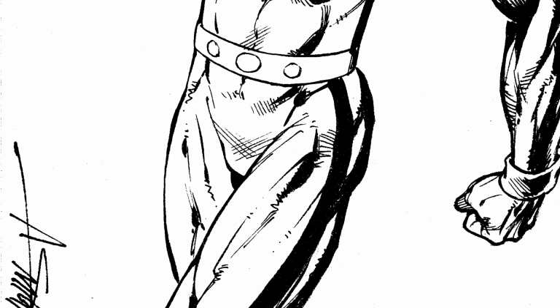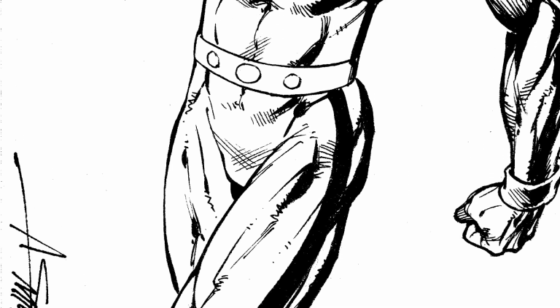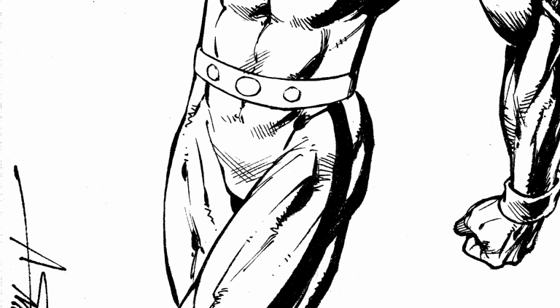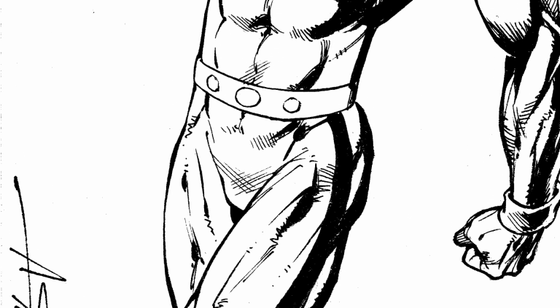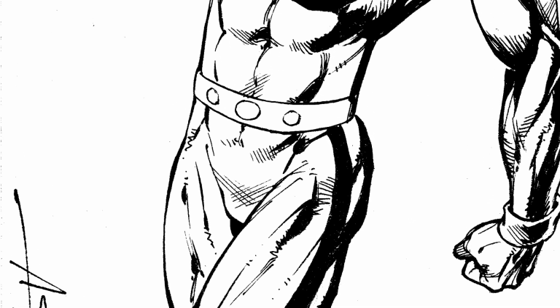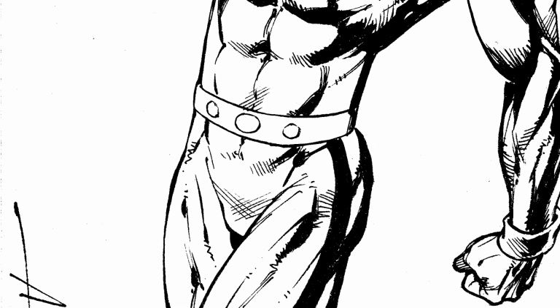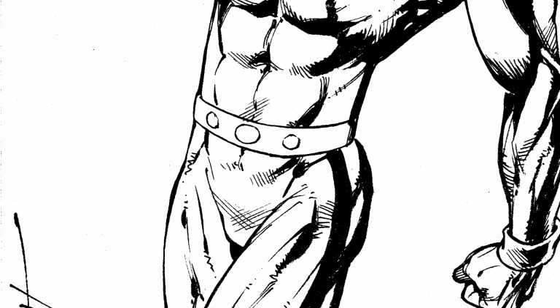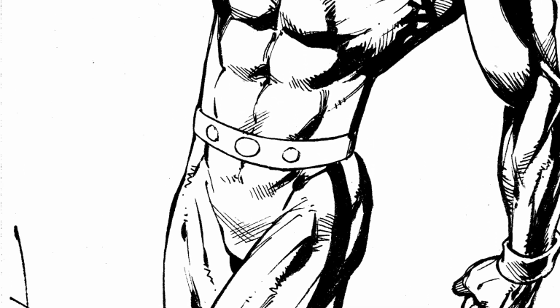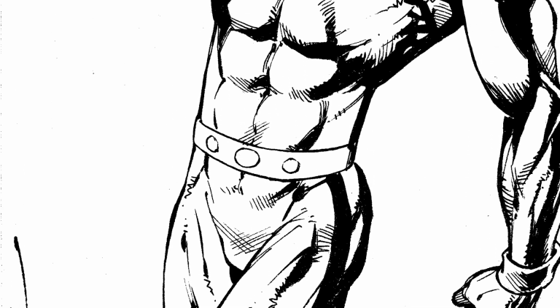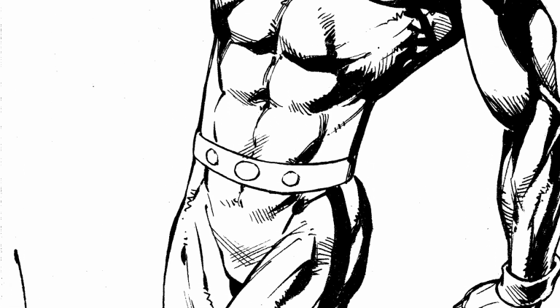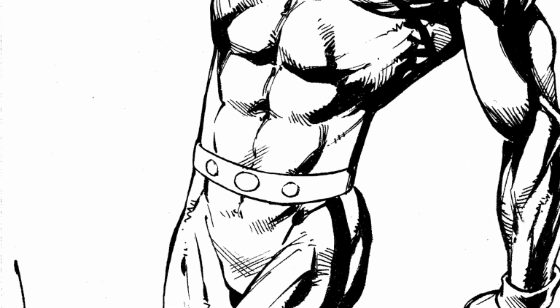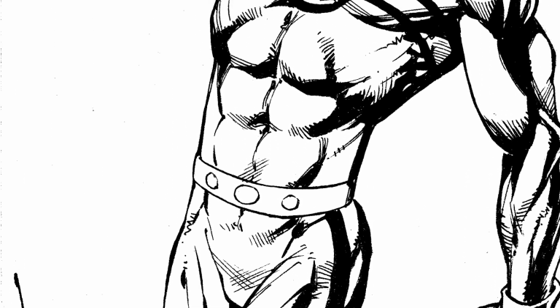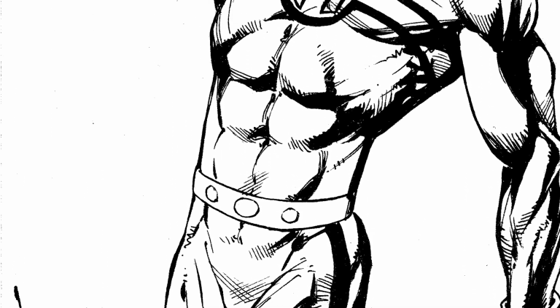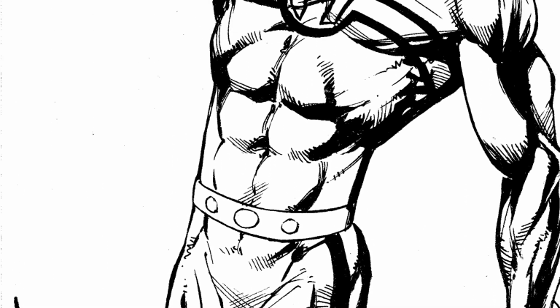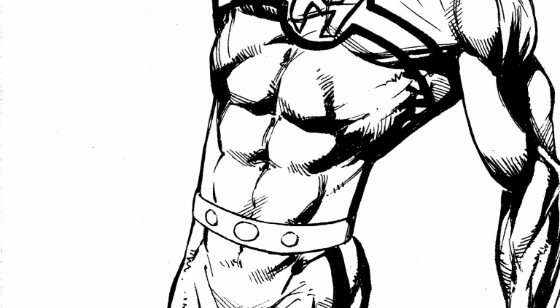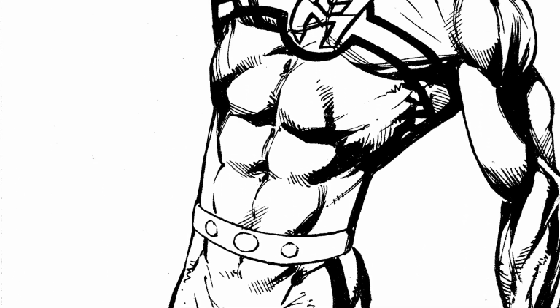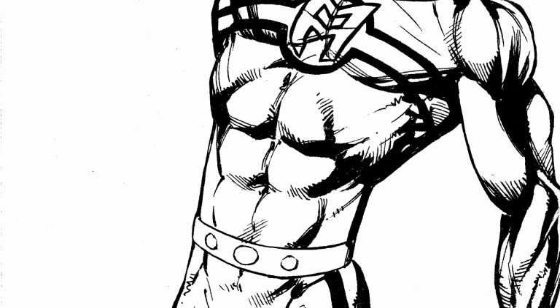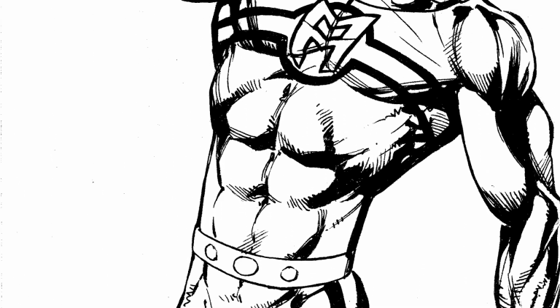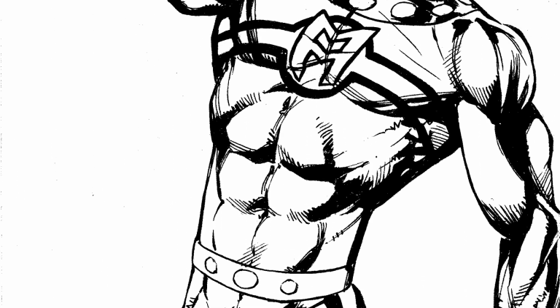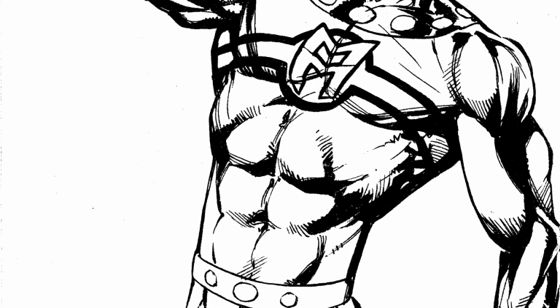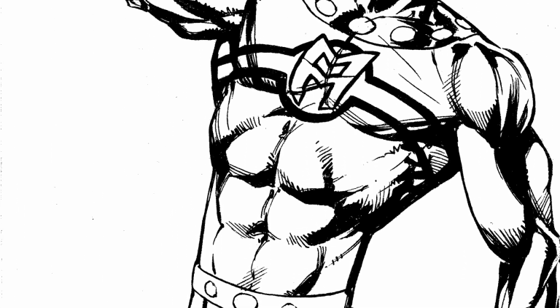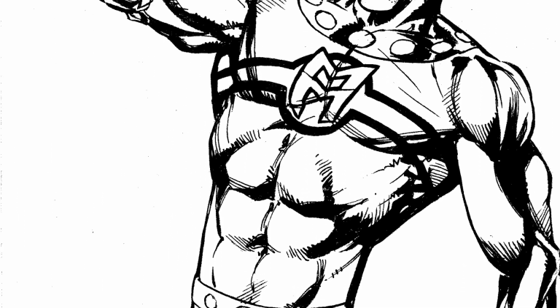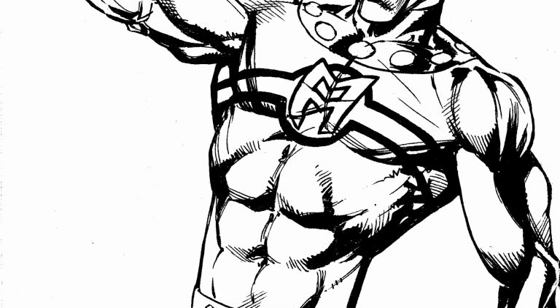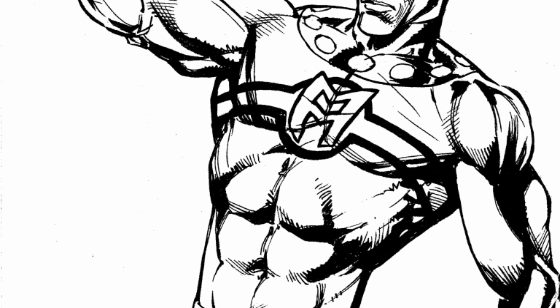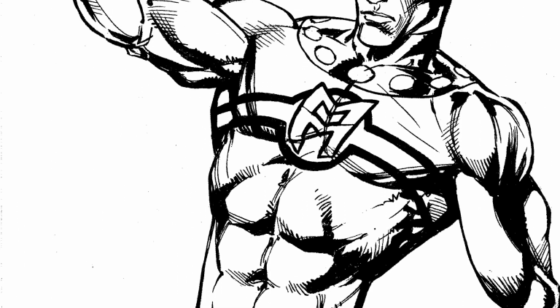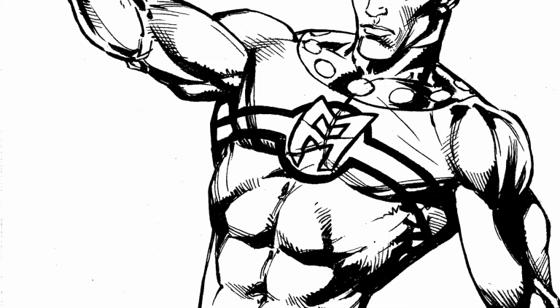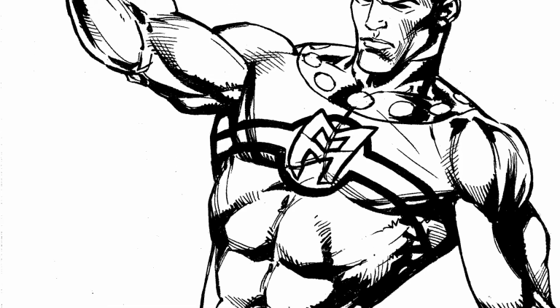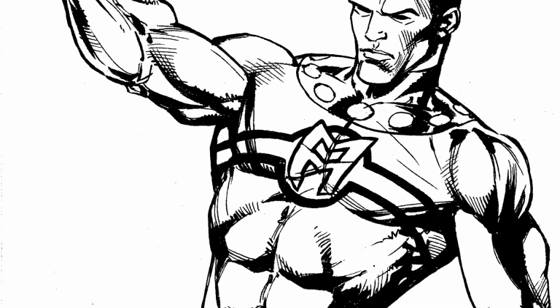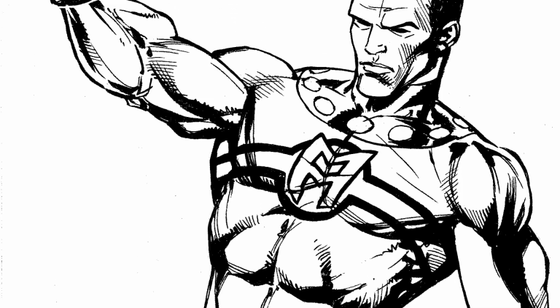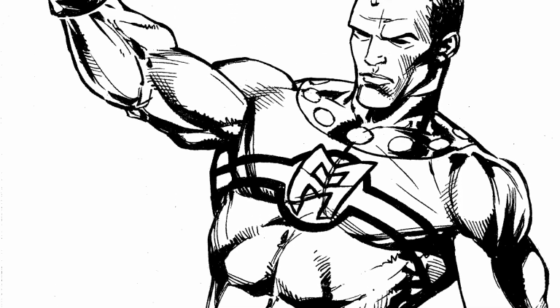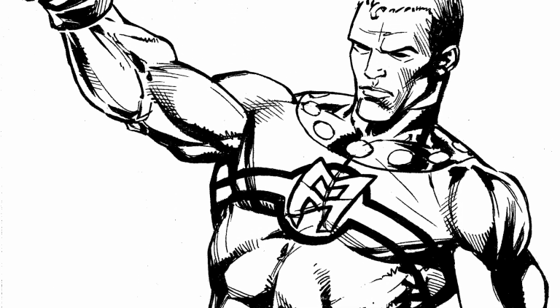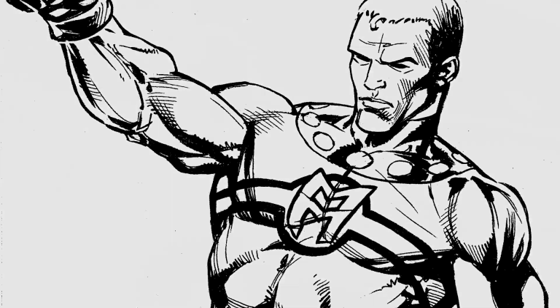Here's the finished piece. Thank you for watching — like, subscribe, and share.